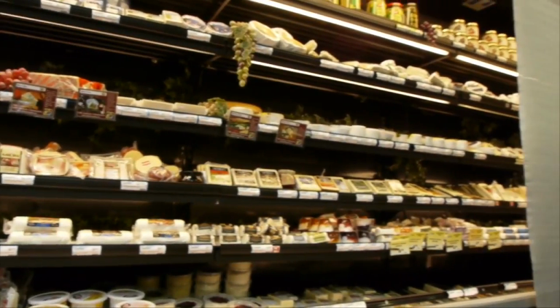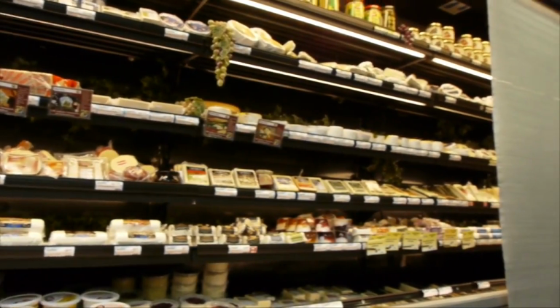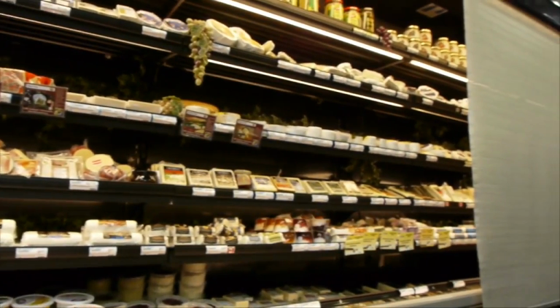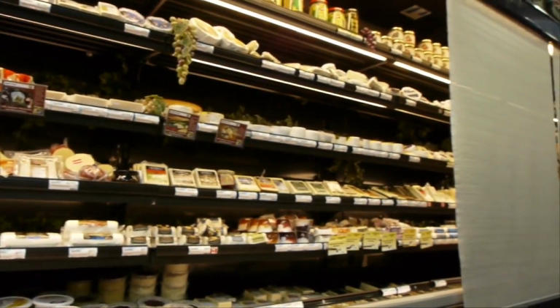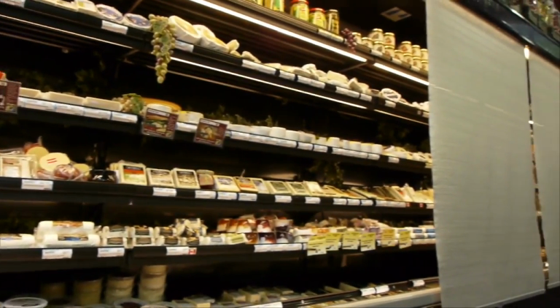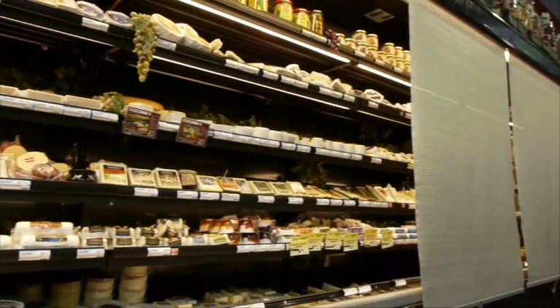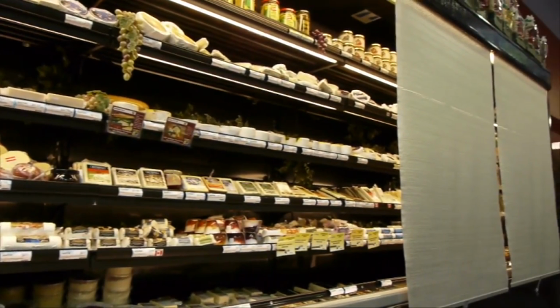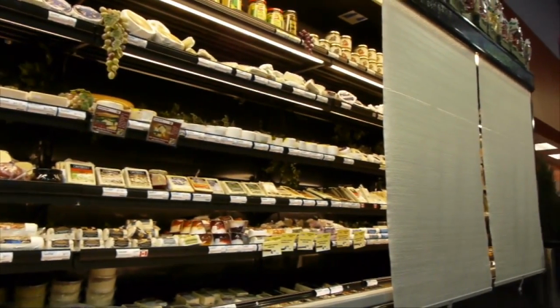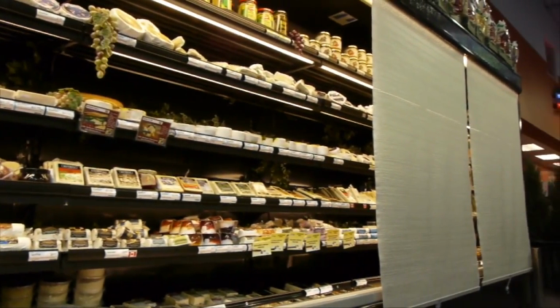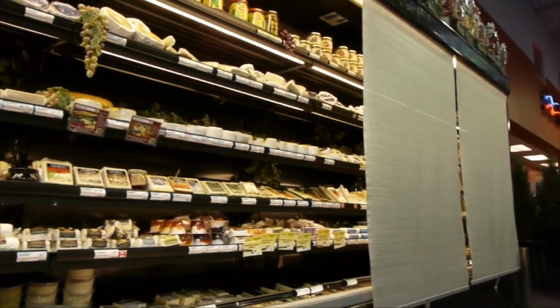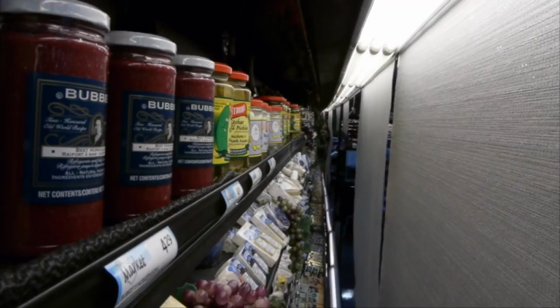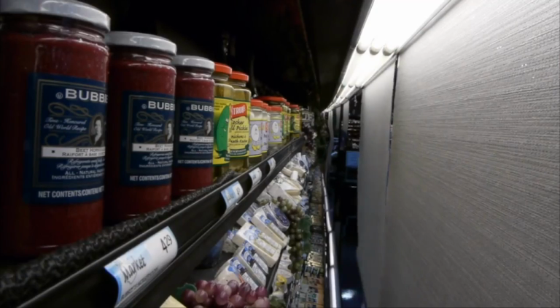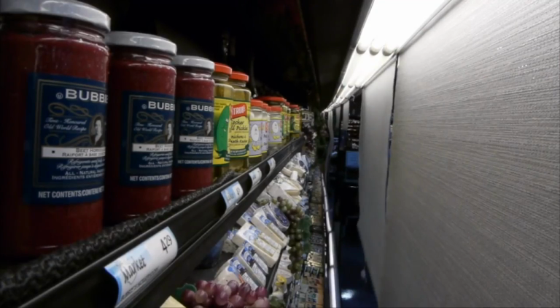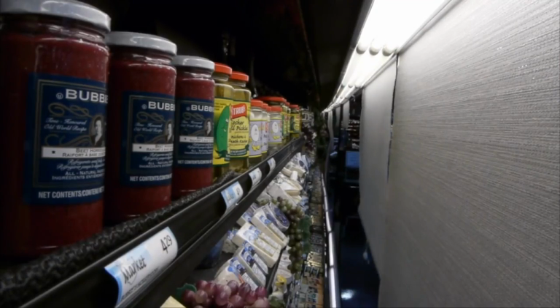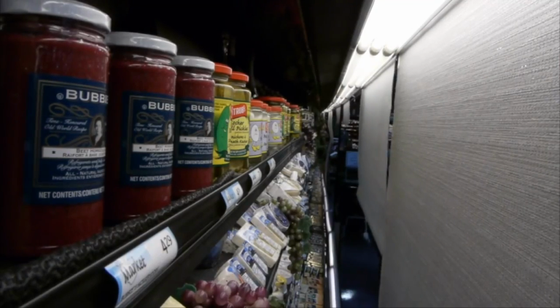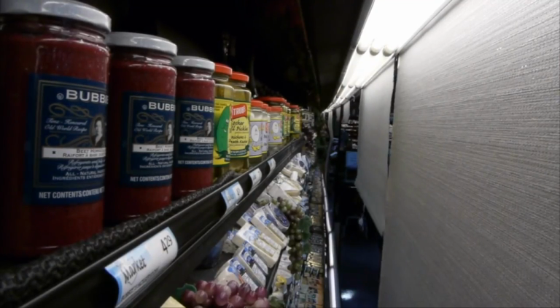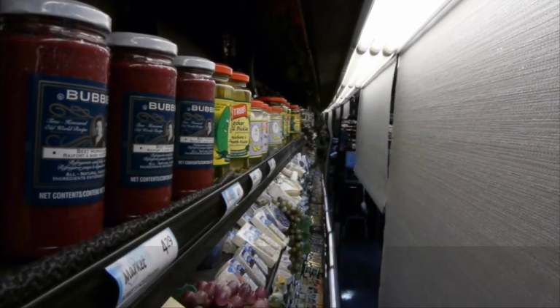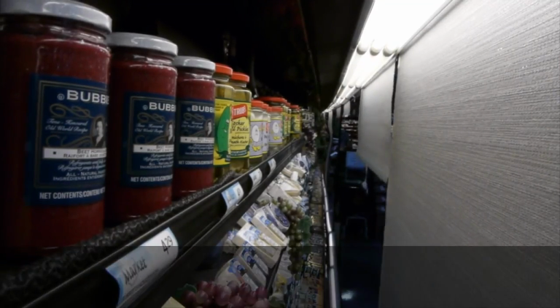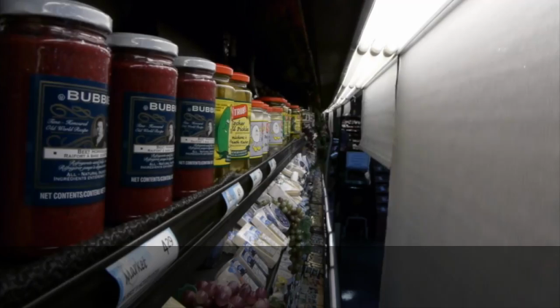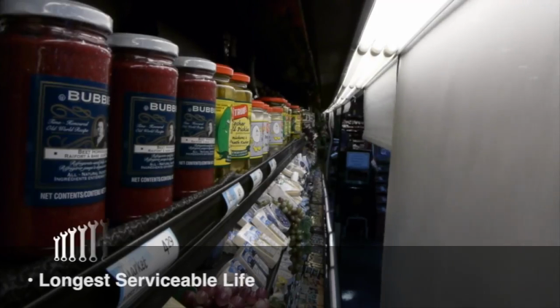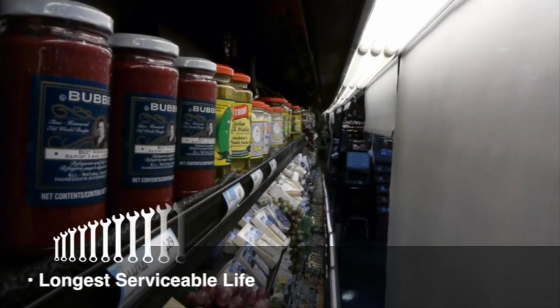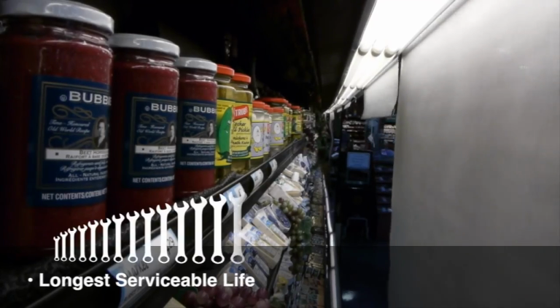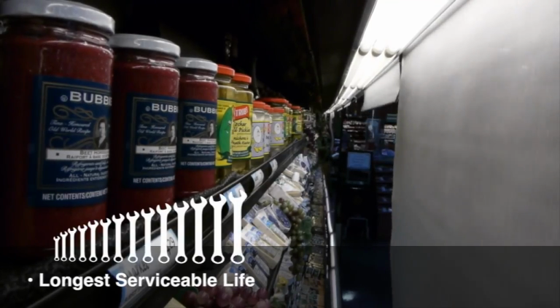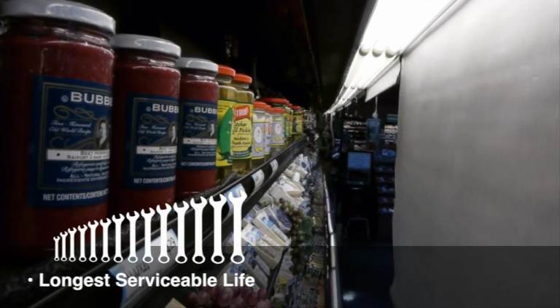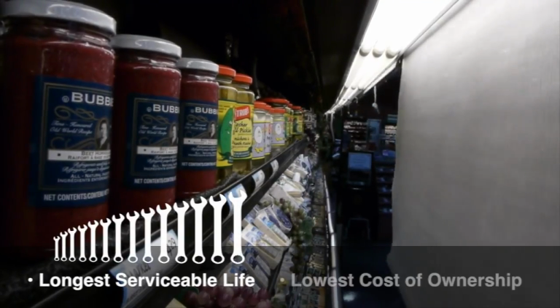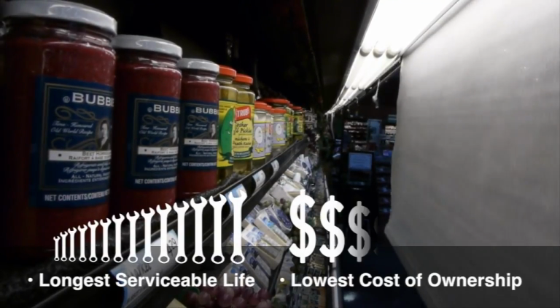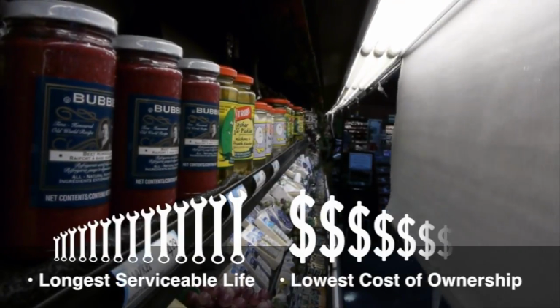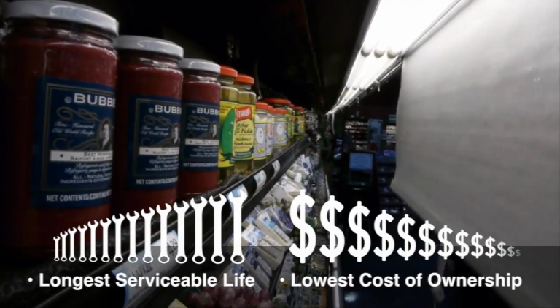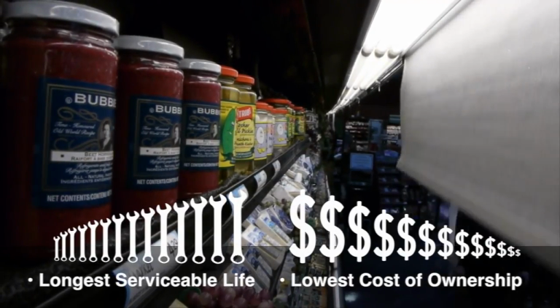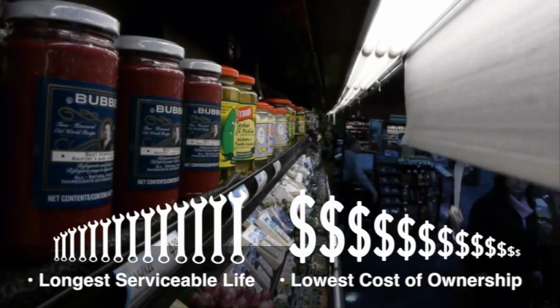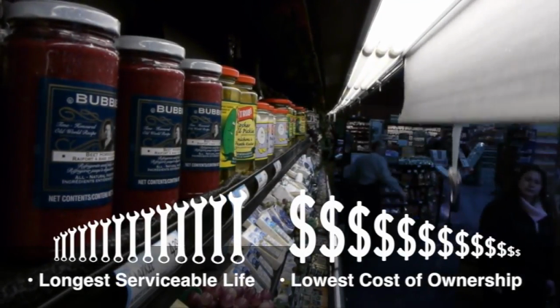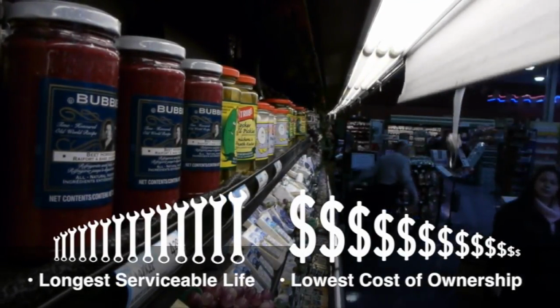Constructed for the food retail environment, Econofrost's design ensures the longest serviceable life and lowest true cost of ownership.